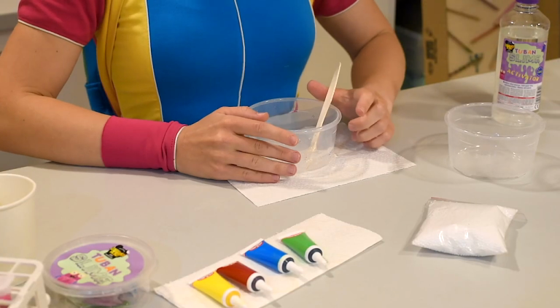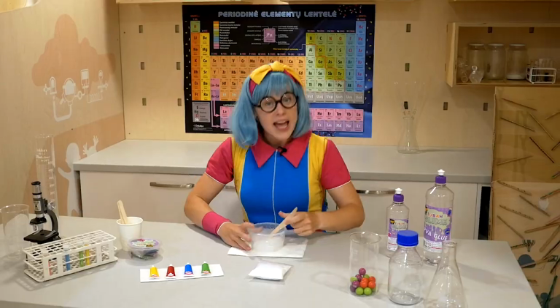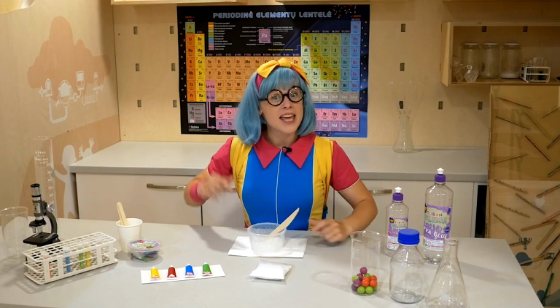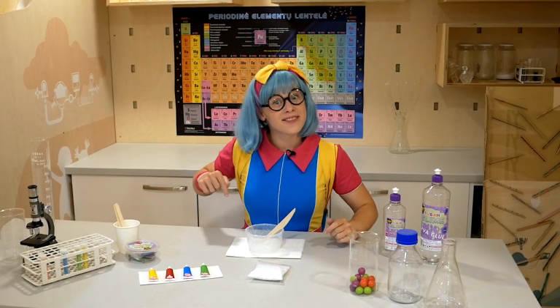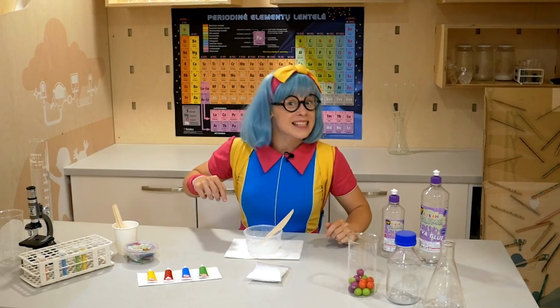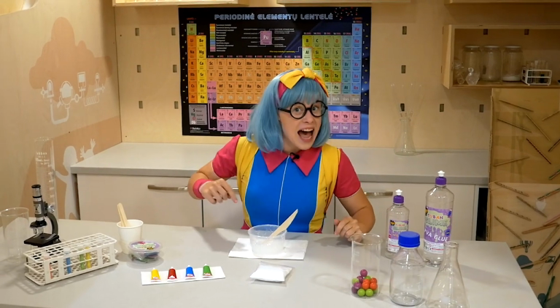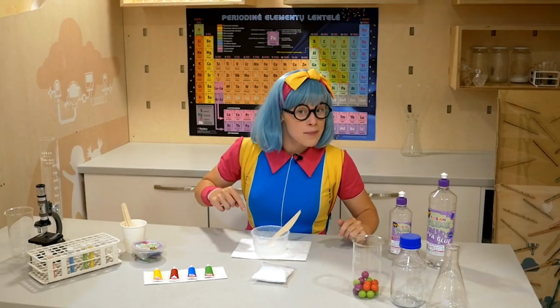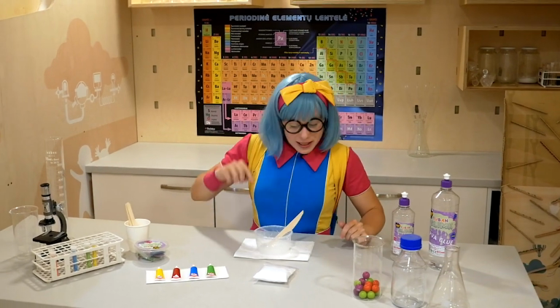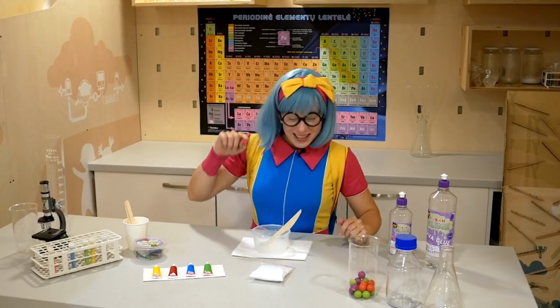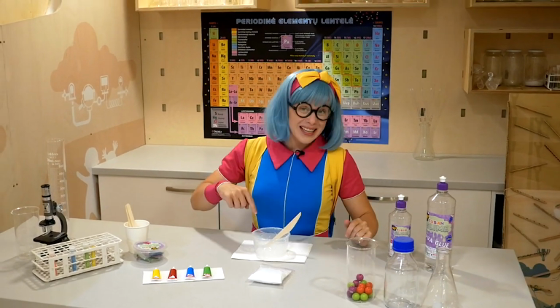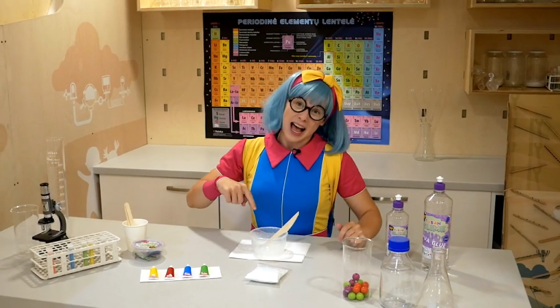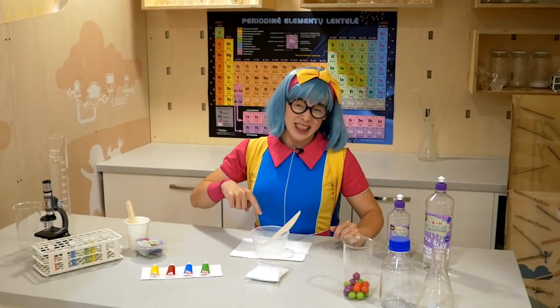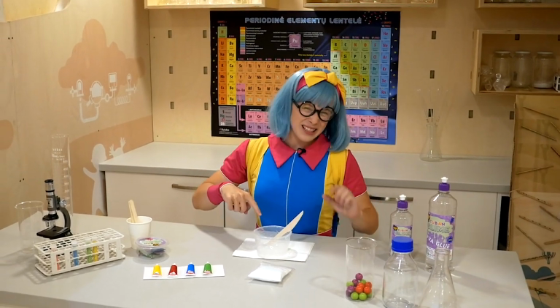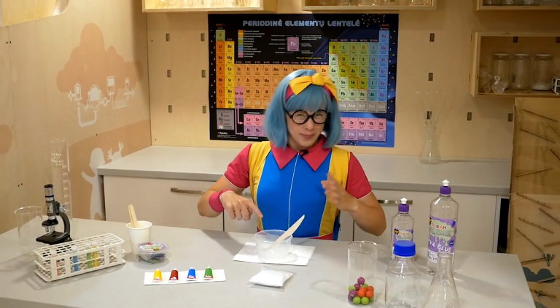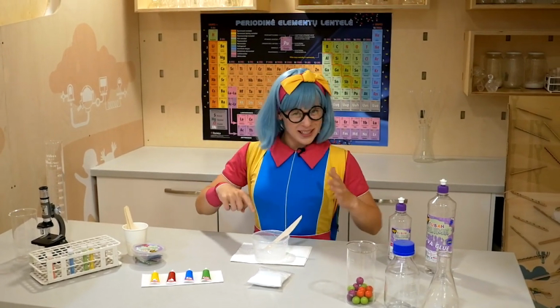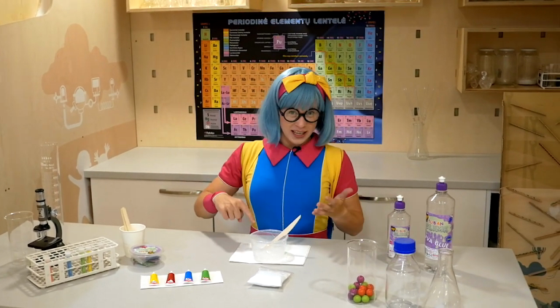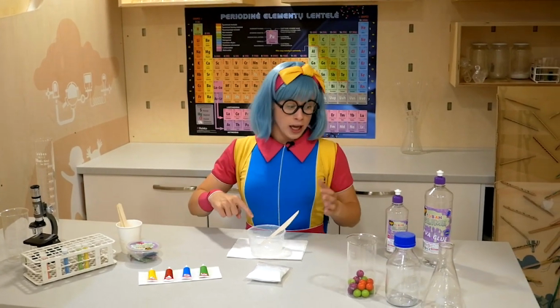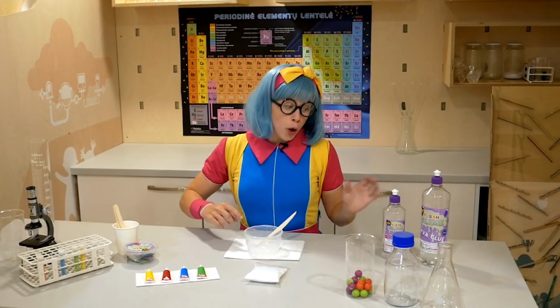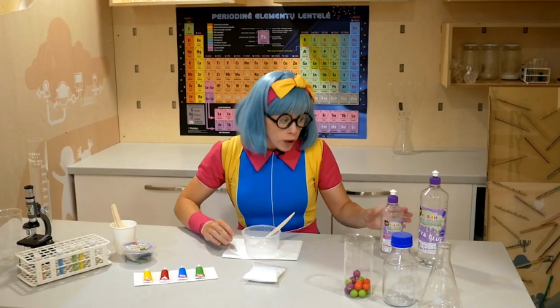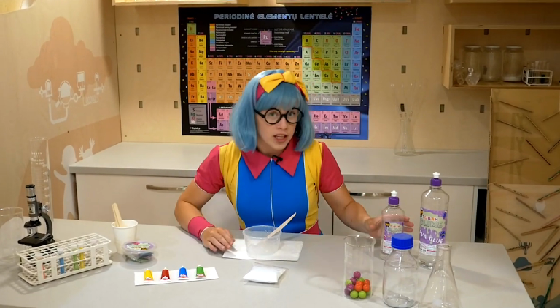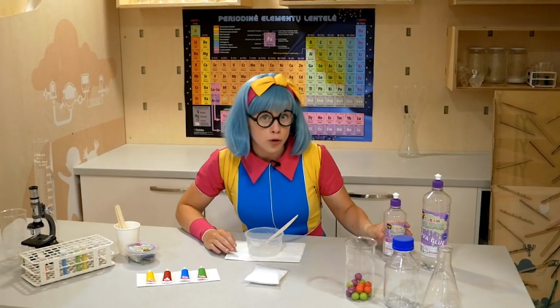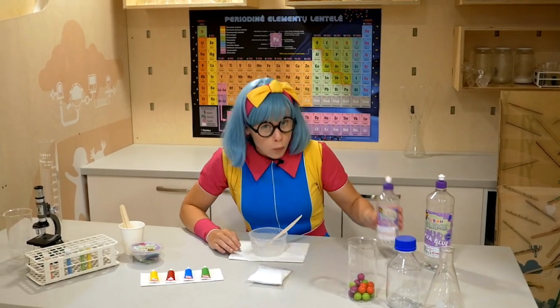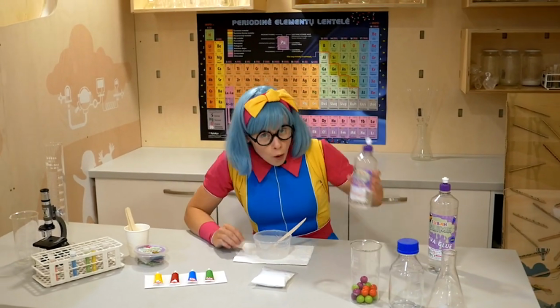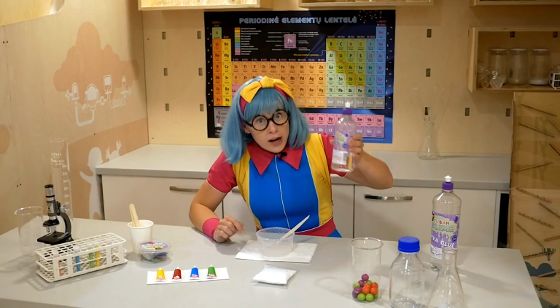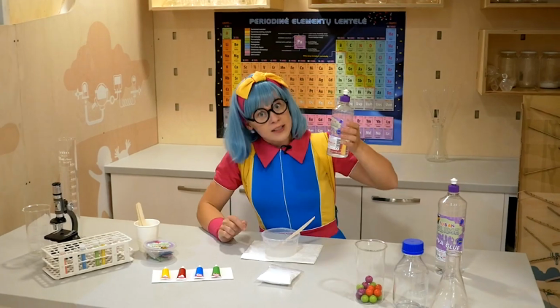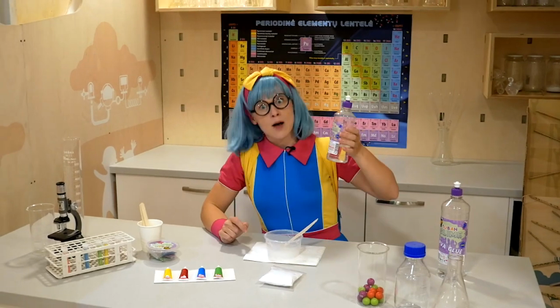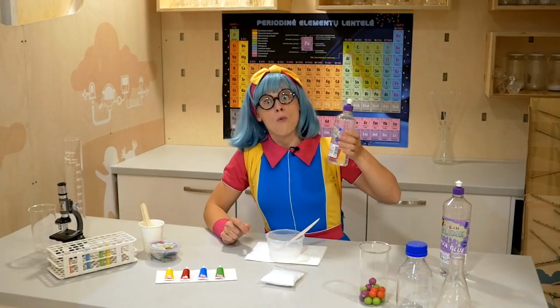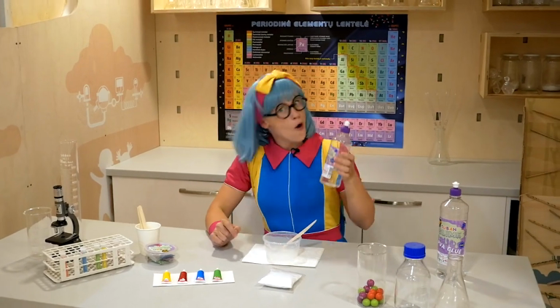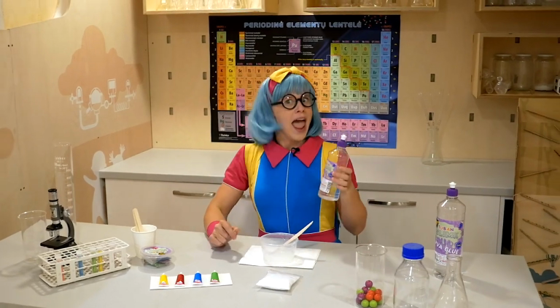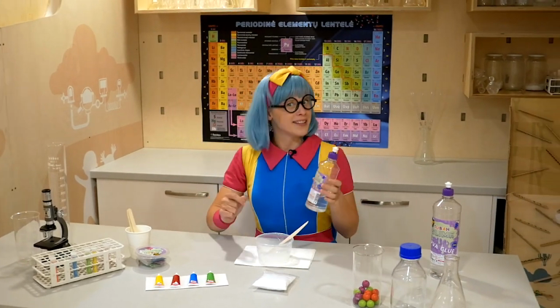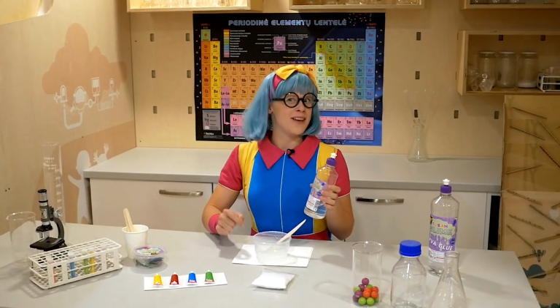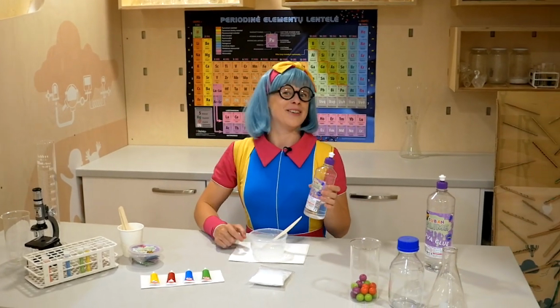If the slime is still a little bit sticky, we need to pour some more activator.